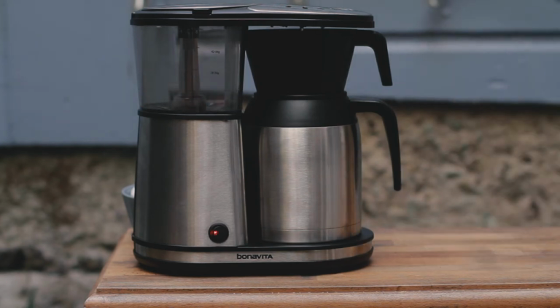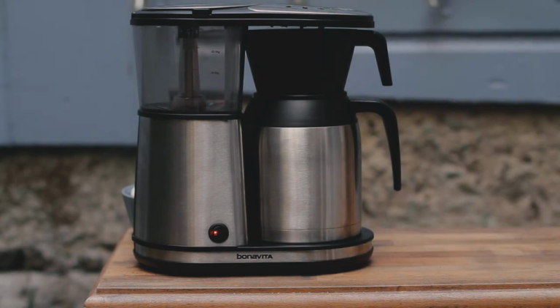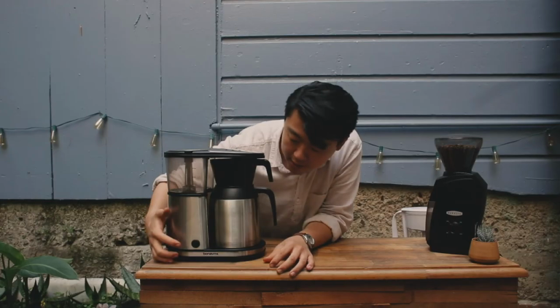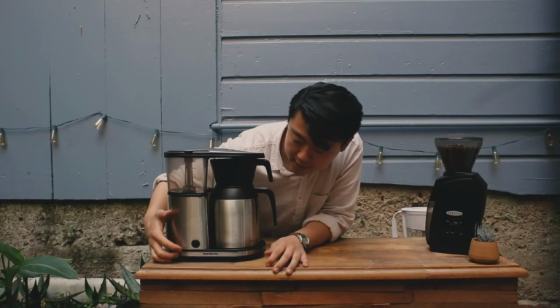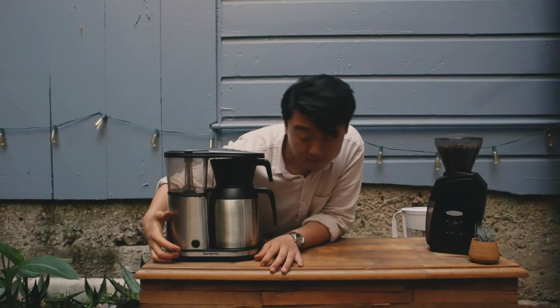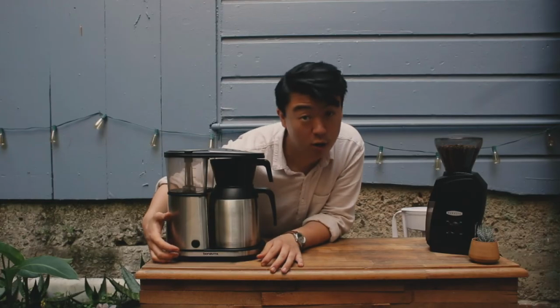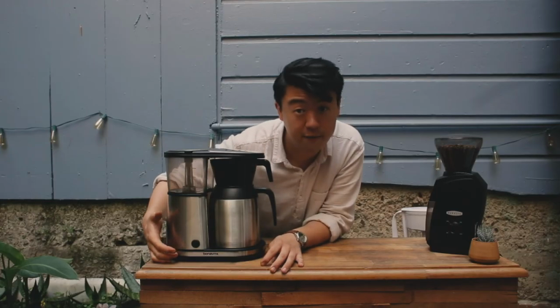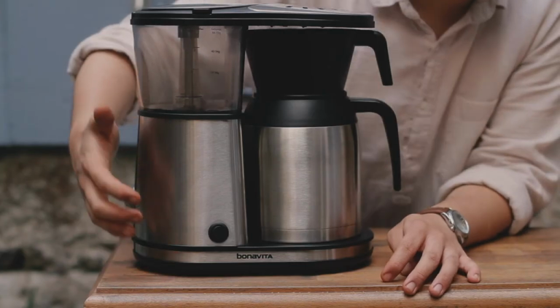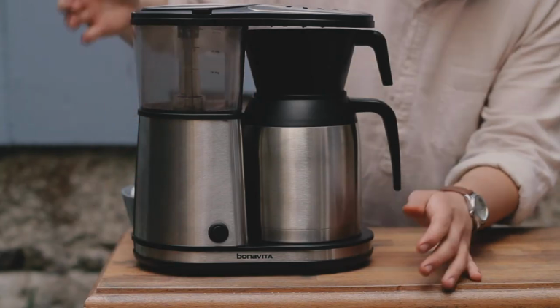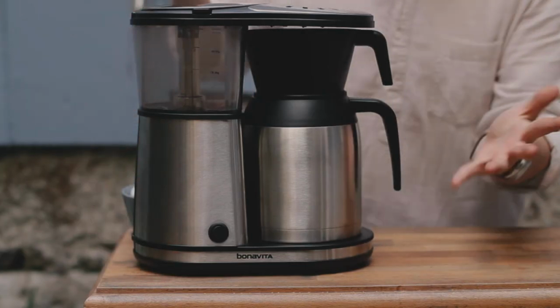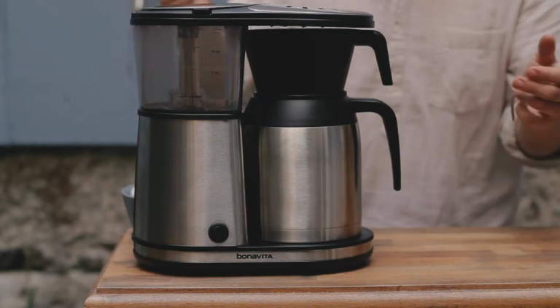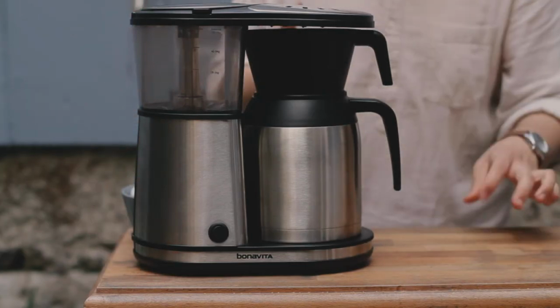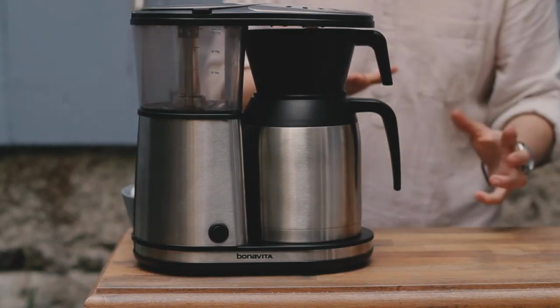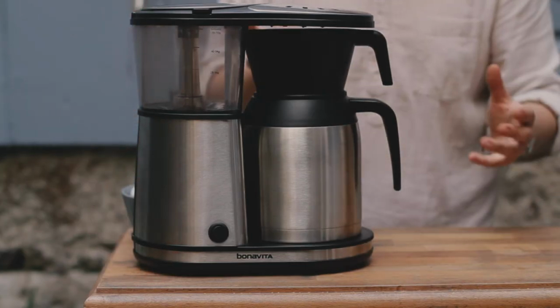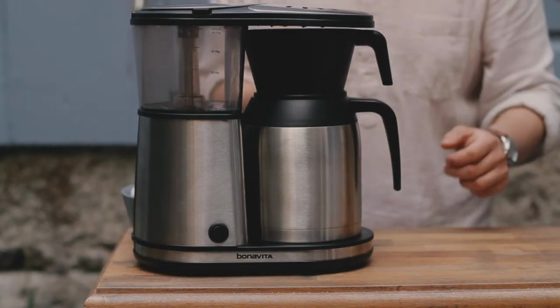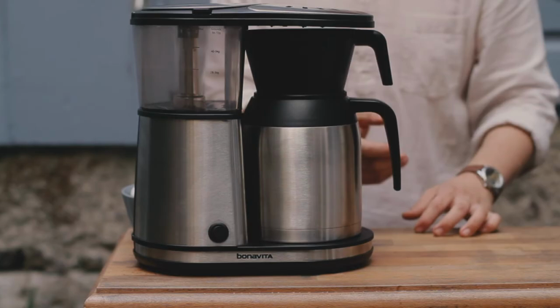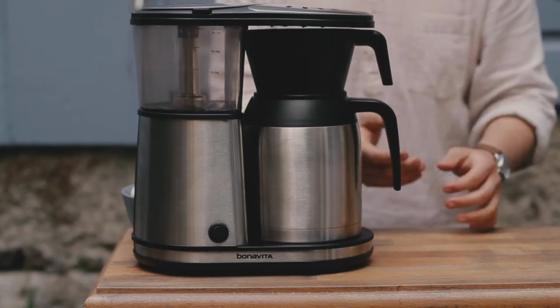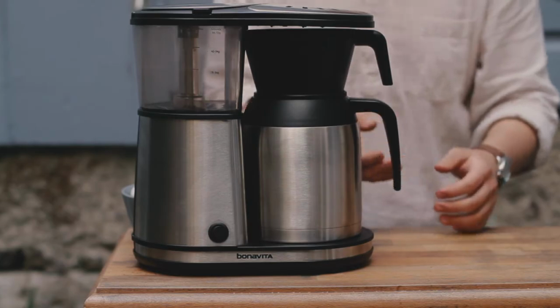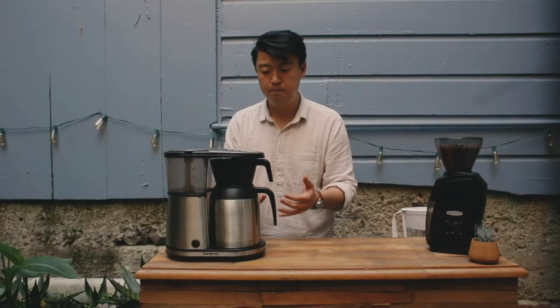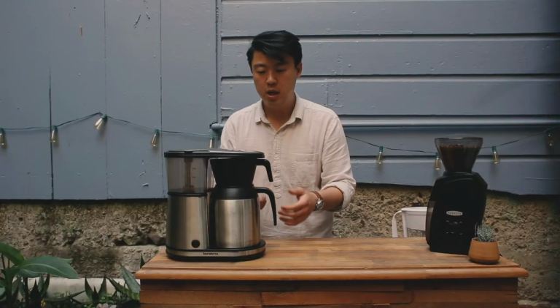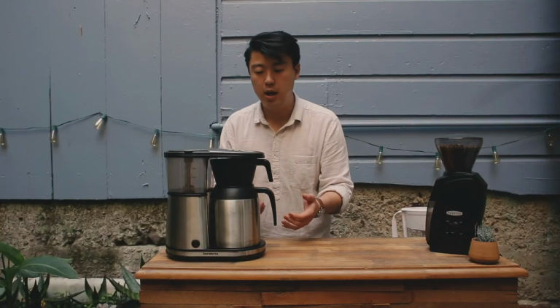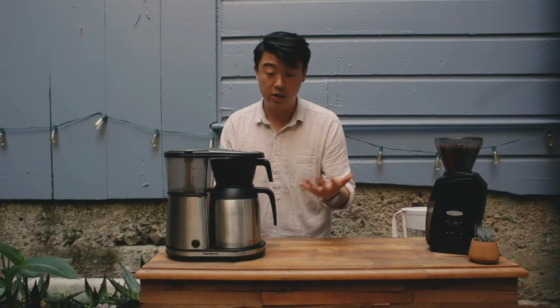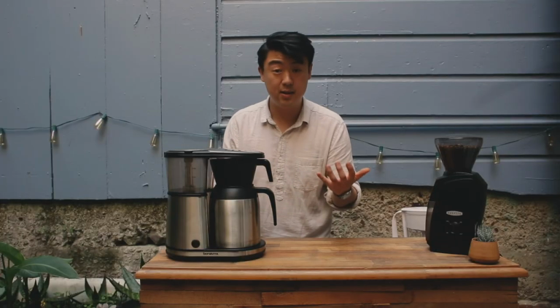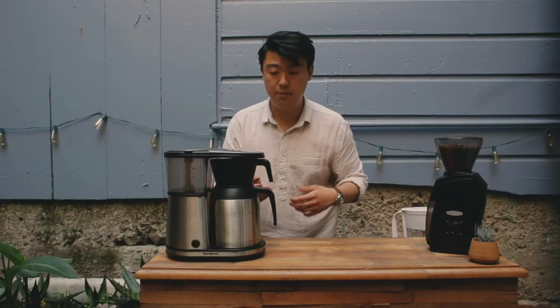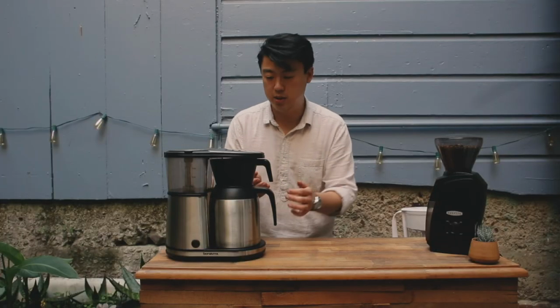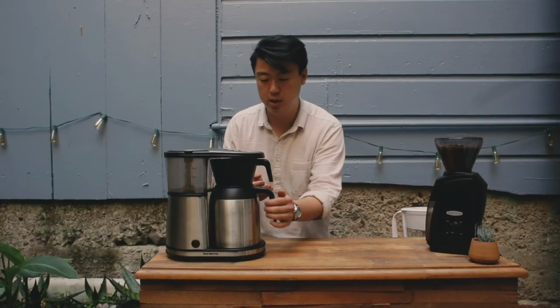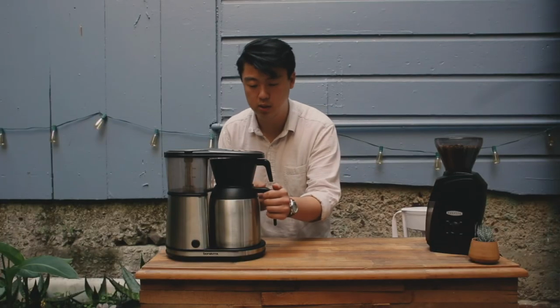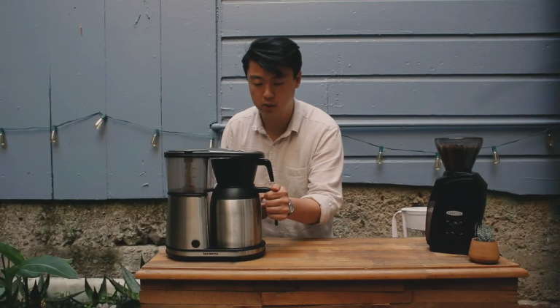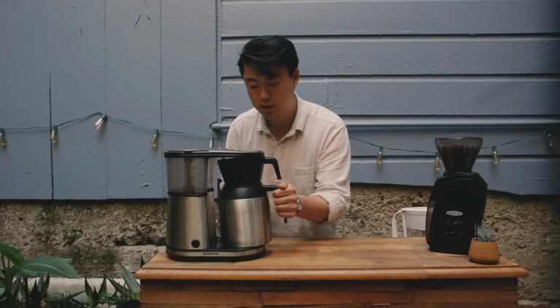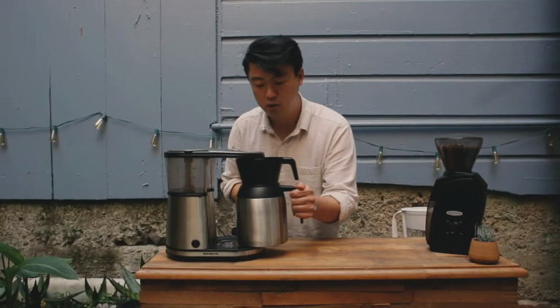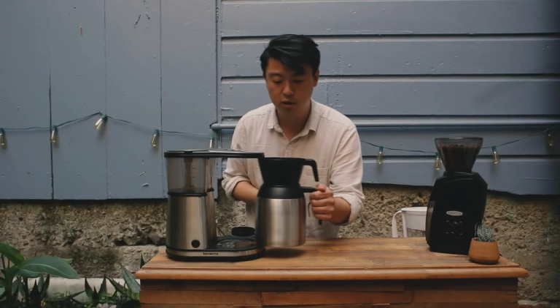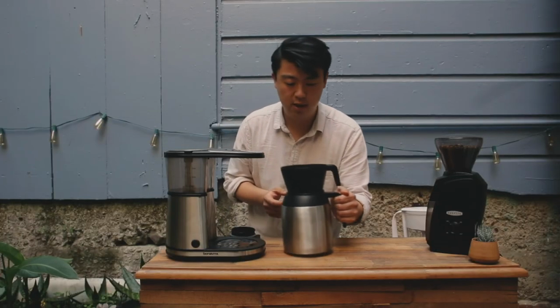The light has flickered off here, and that is the indicator that we are complete with our brew. So the next step is just to remove it.